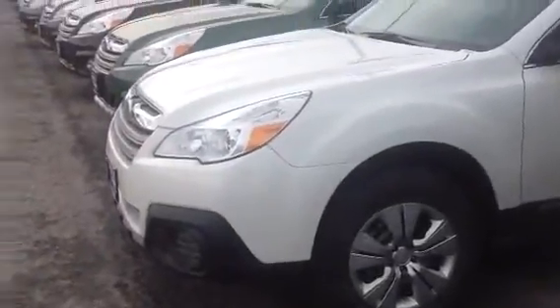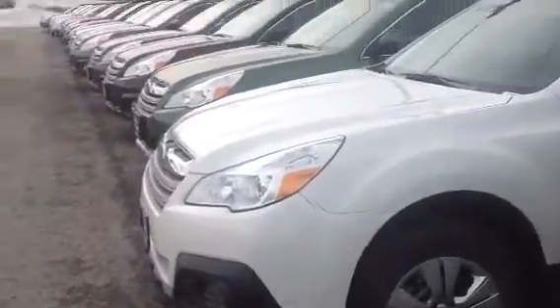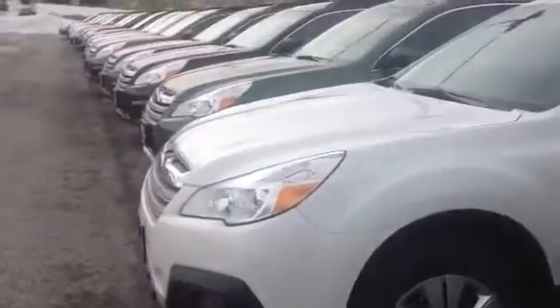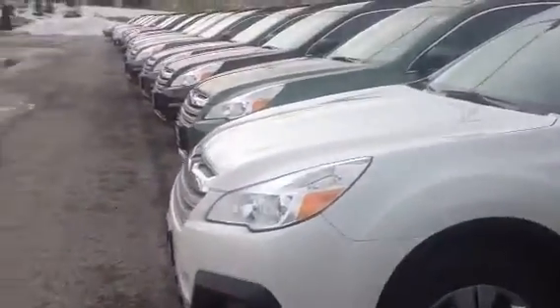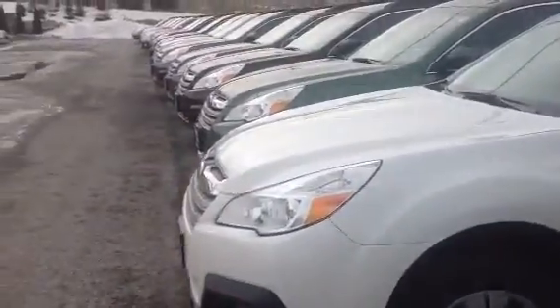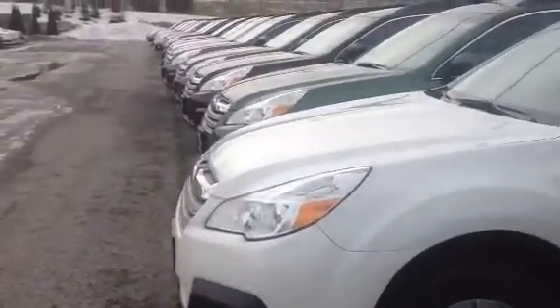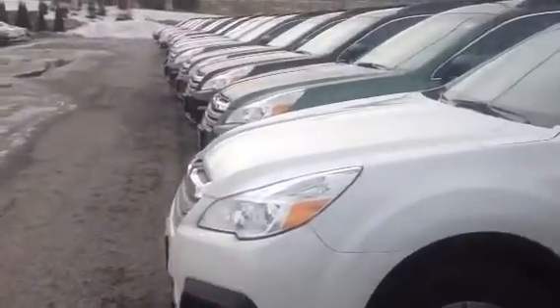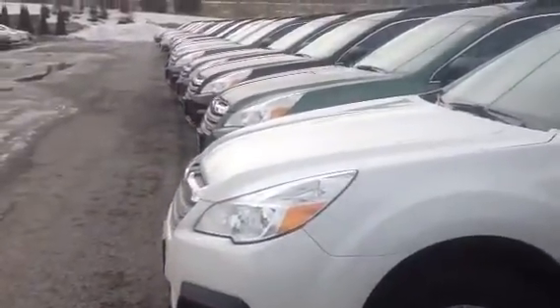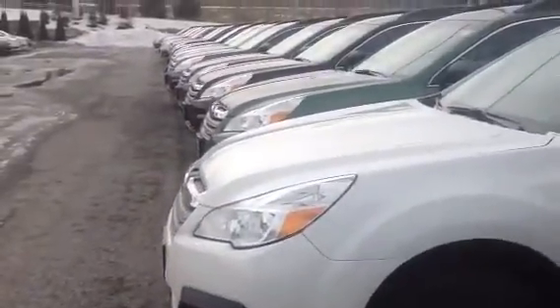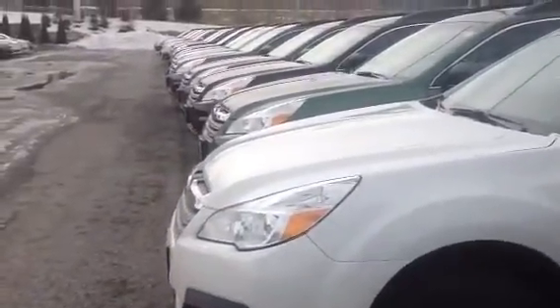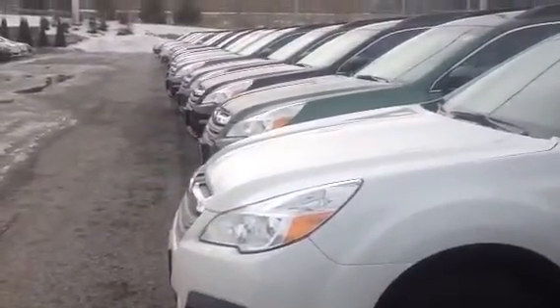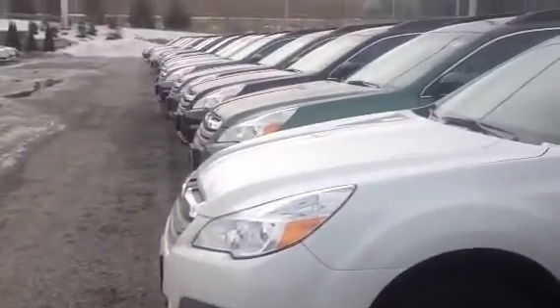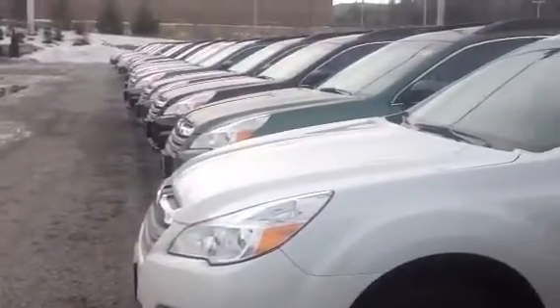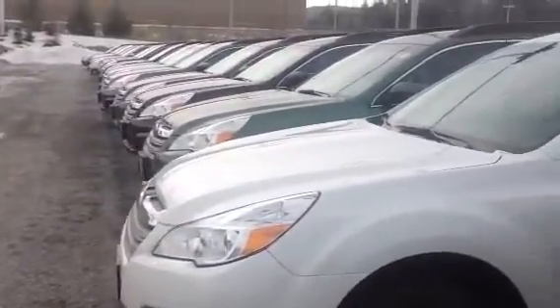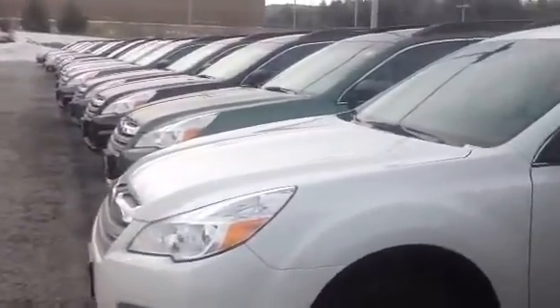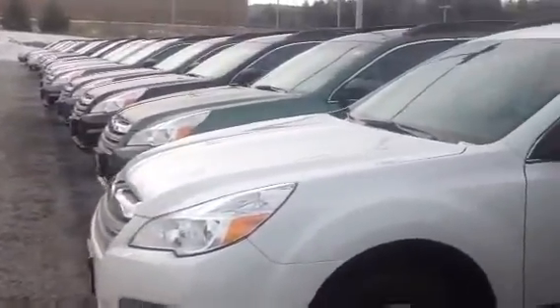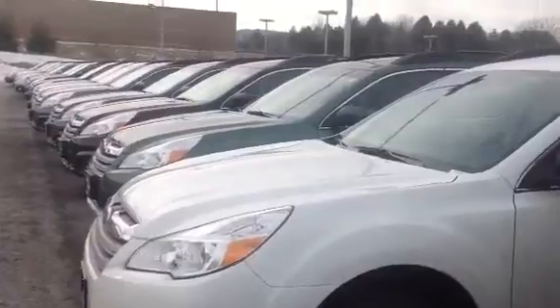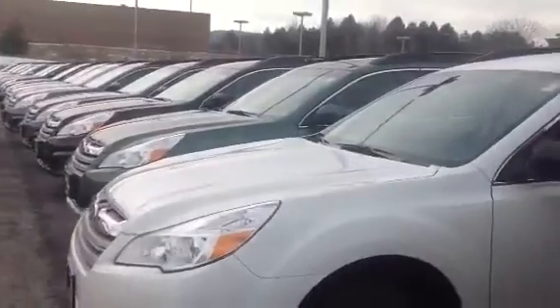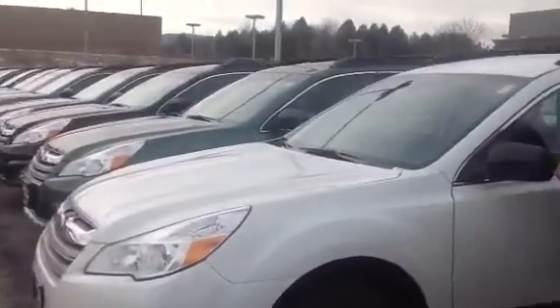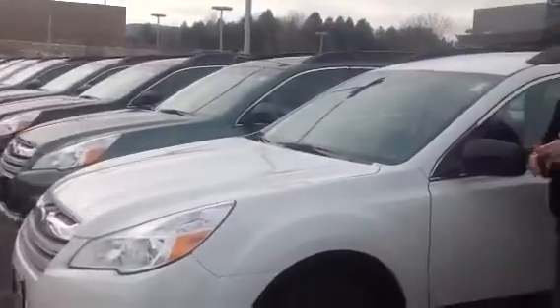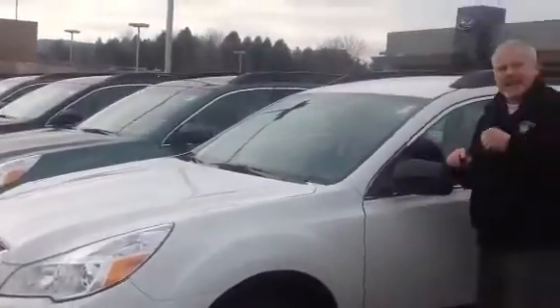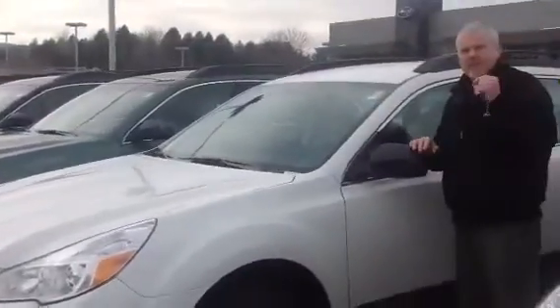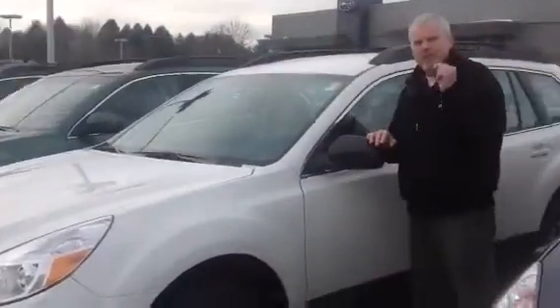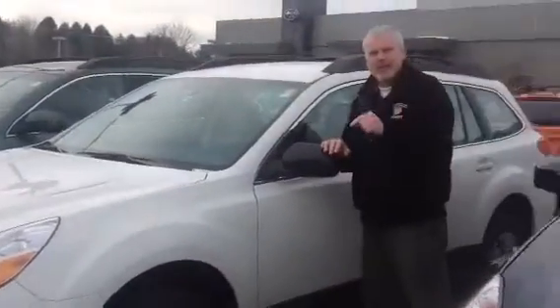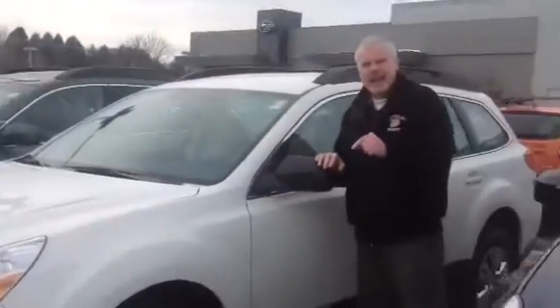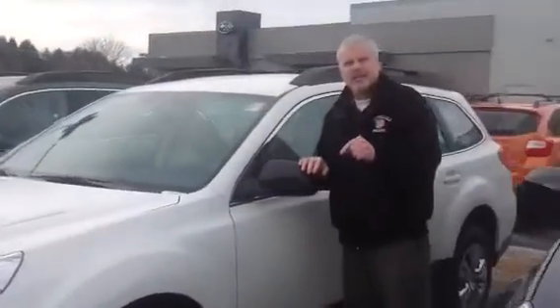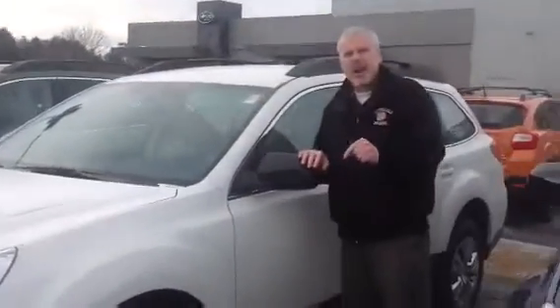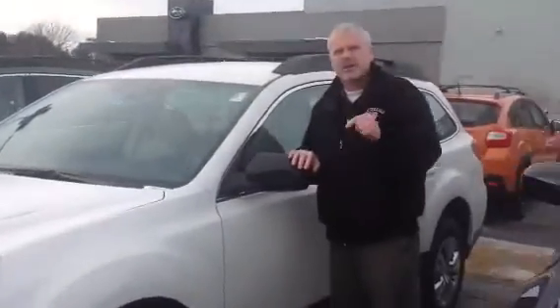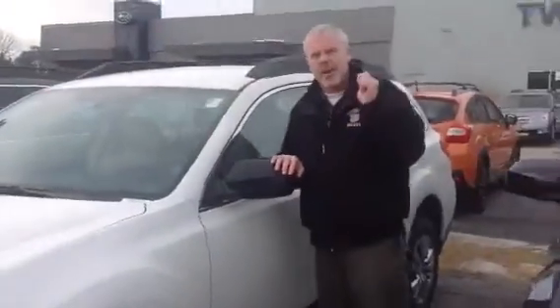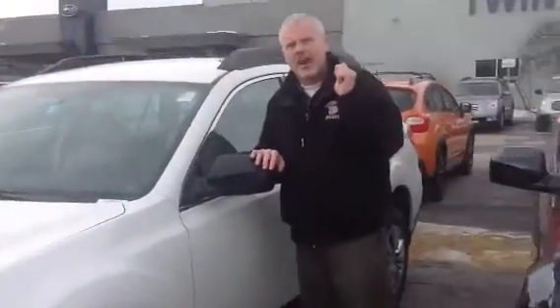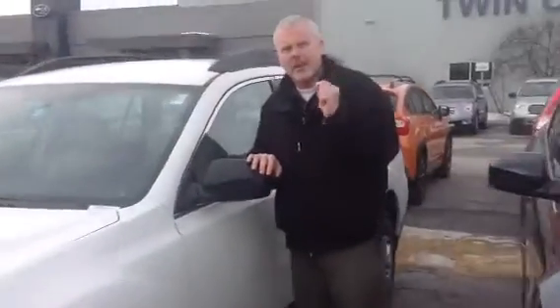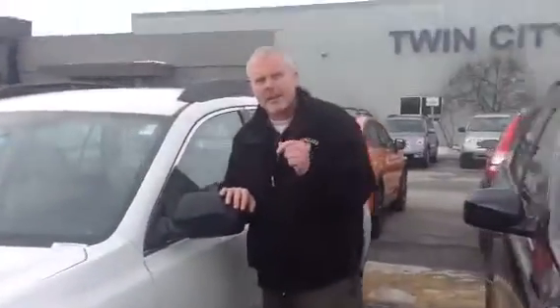This is a base model. There's also a premium and a limited. You can save up to $3,000 on a limited.